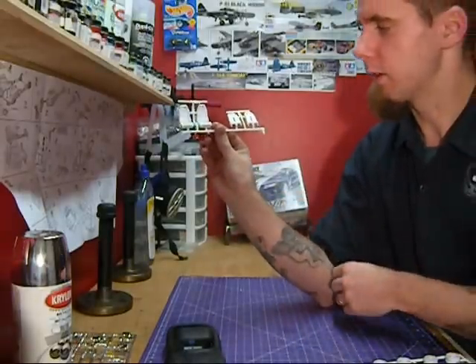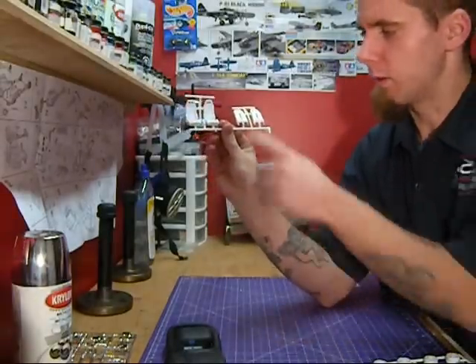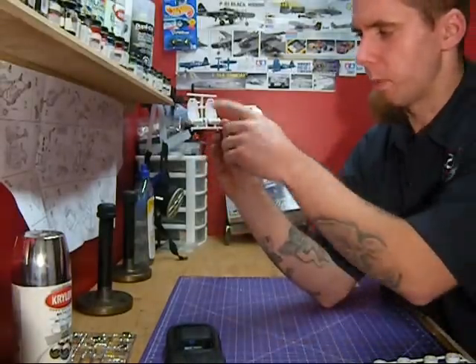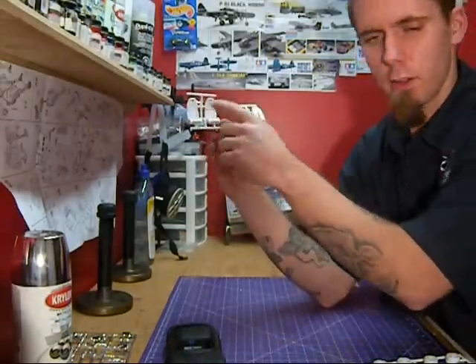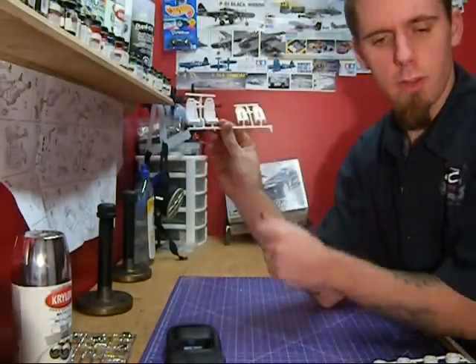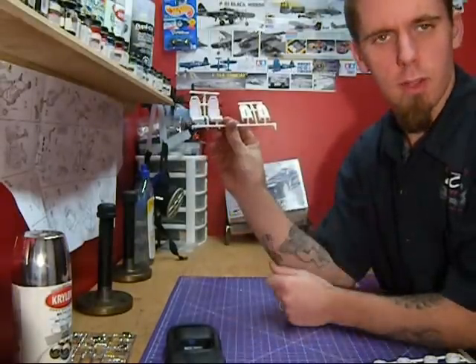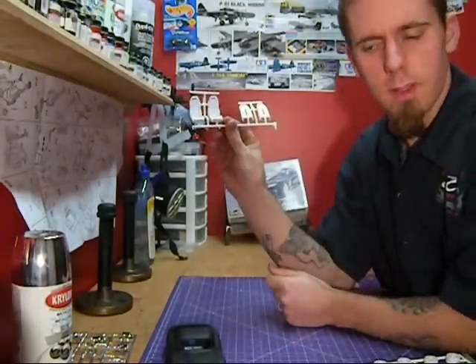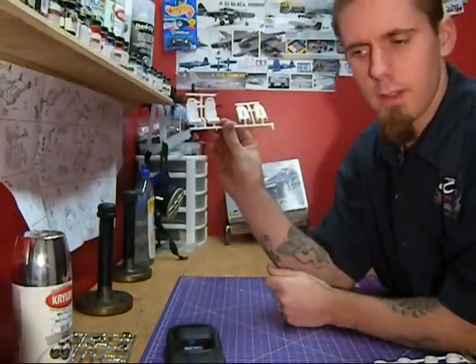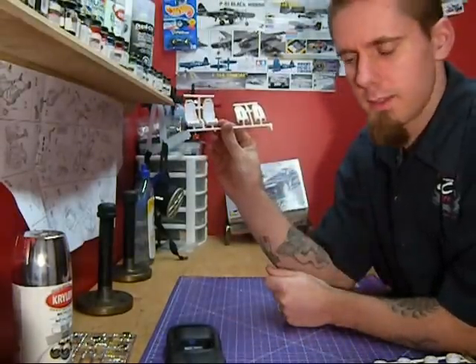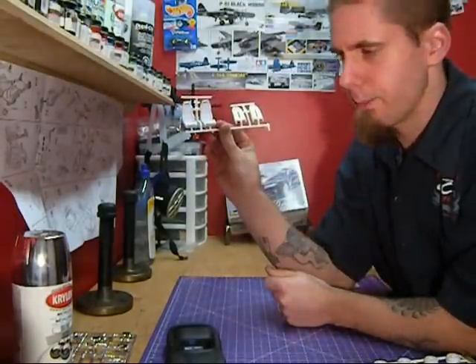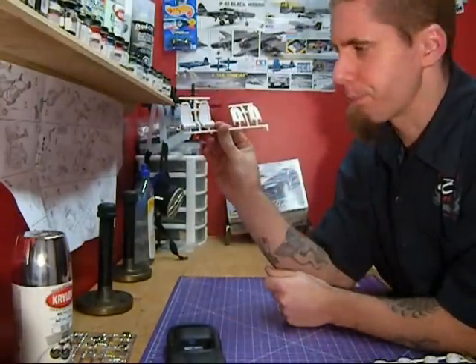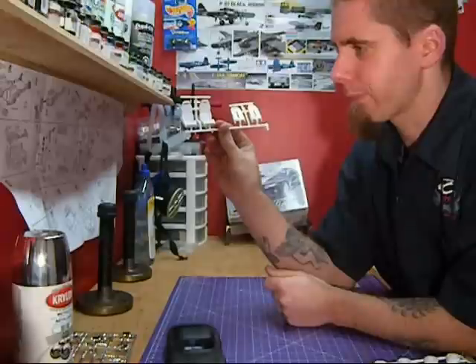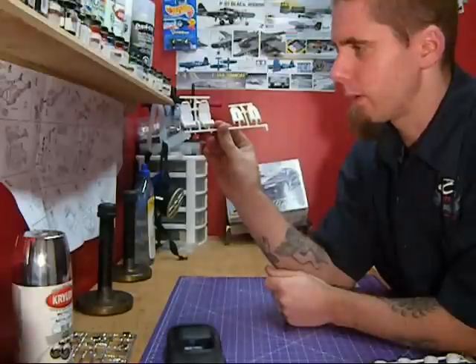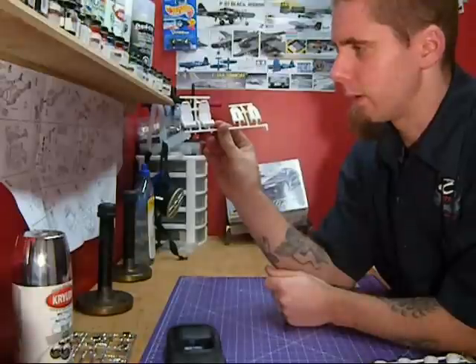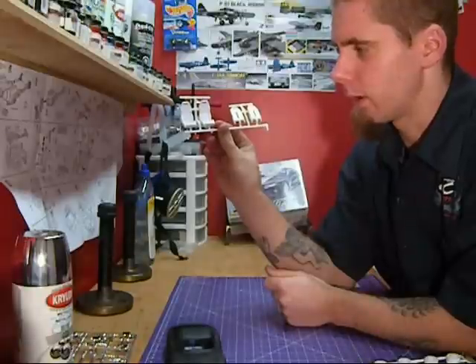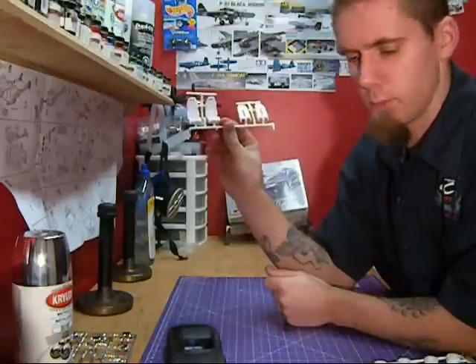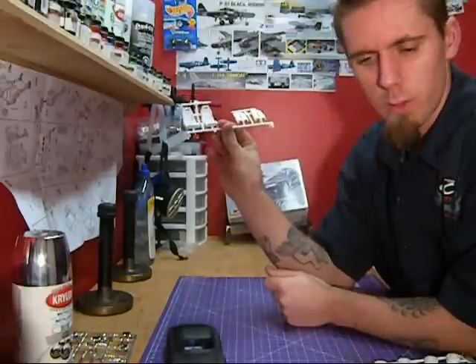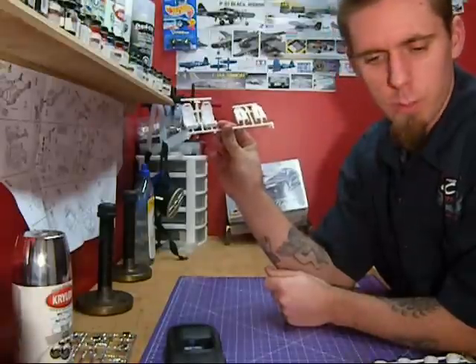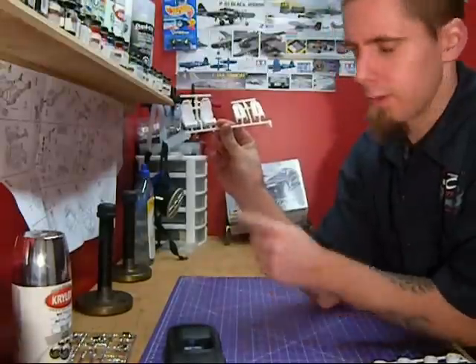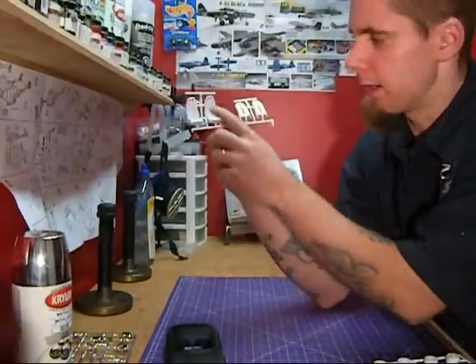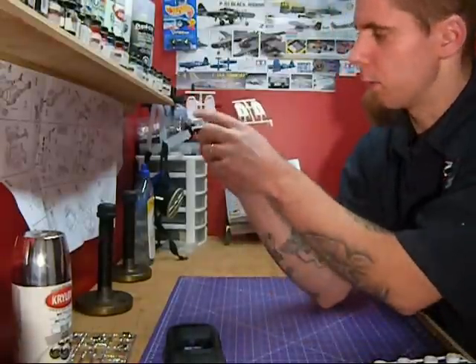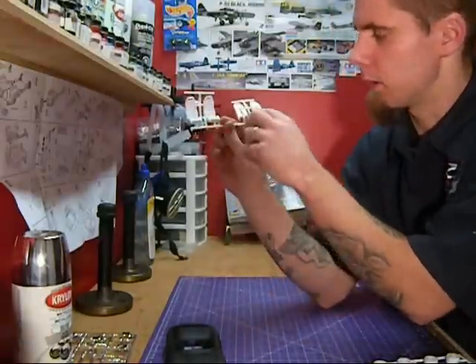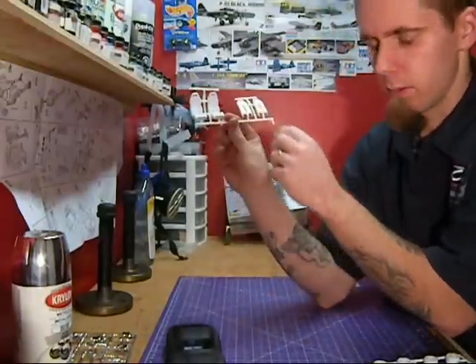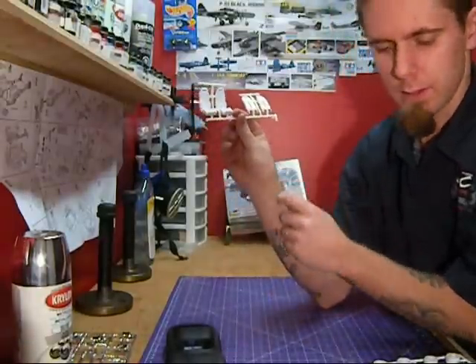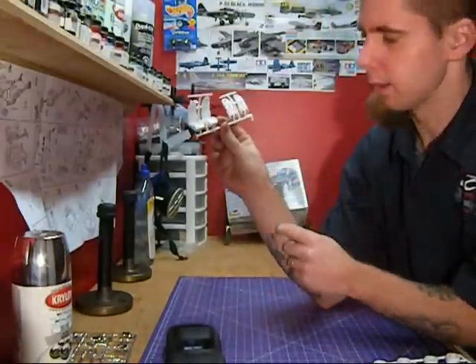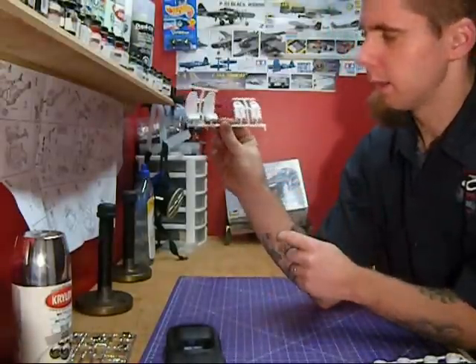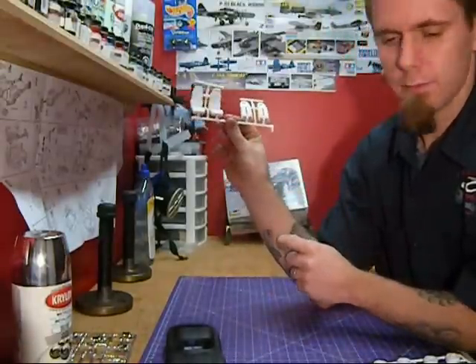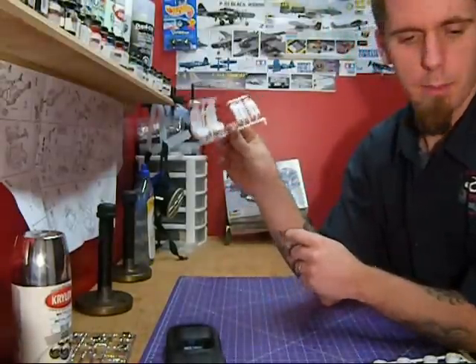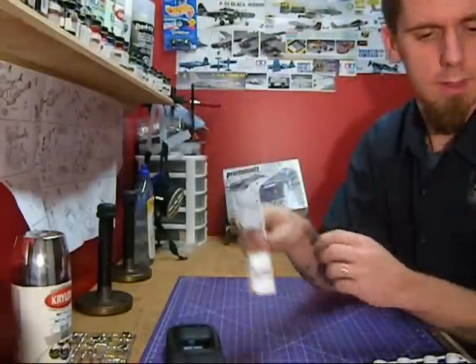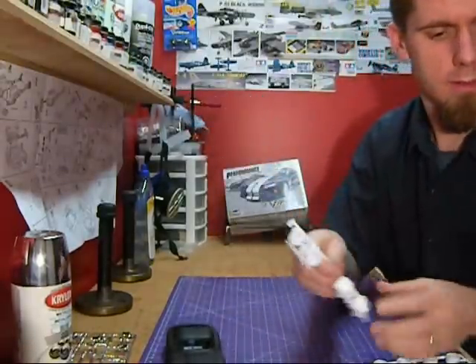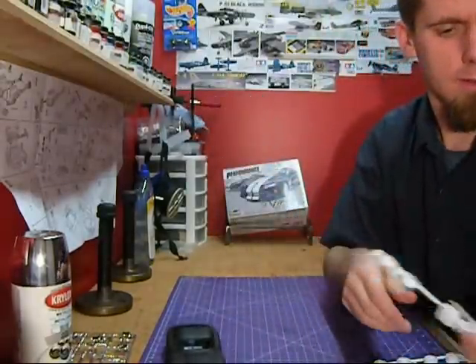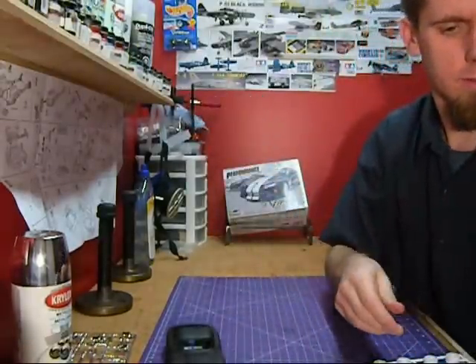Seats — I know Dave Parker used these. I think on his Autism Awareness Build he ended up using Viper seats in his.